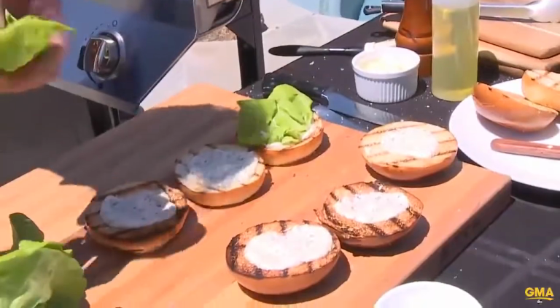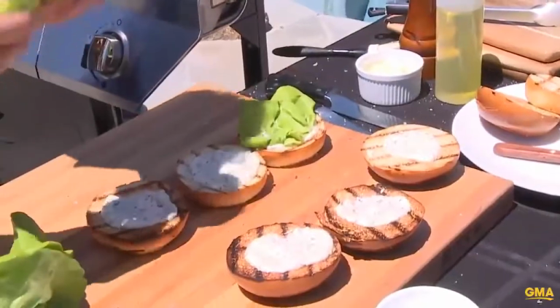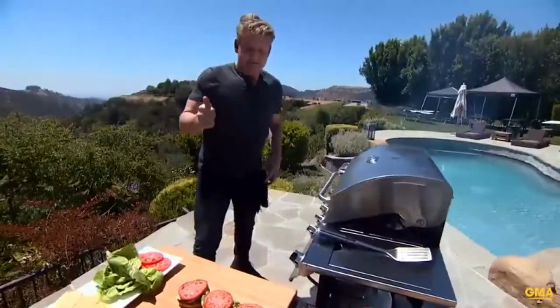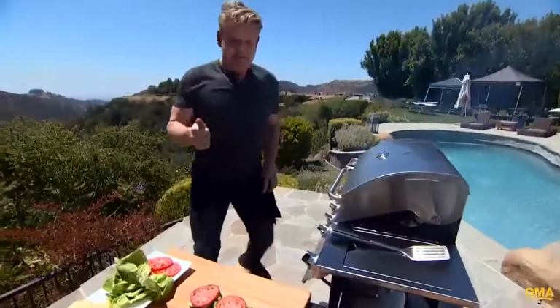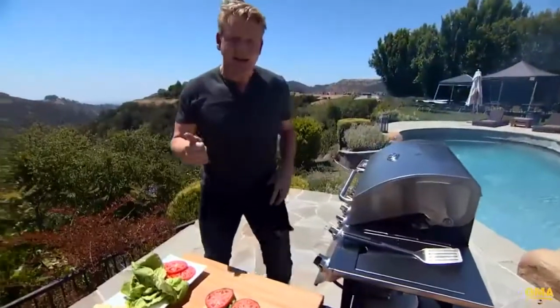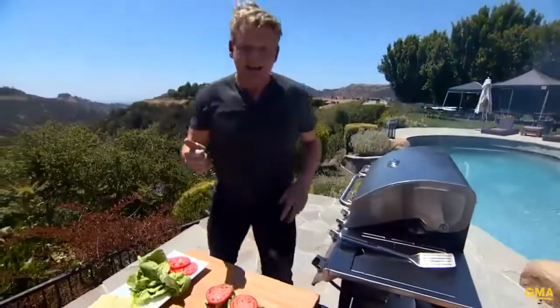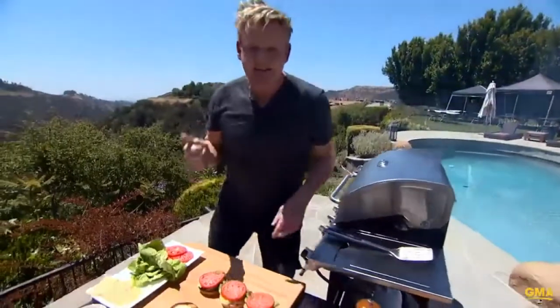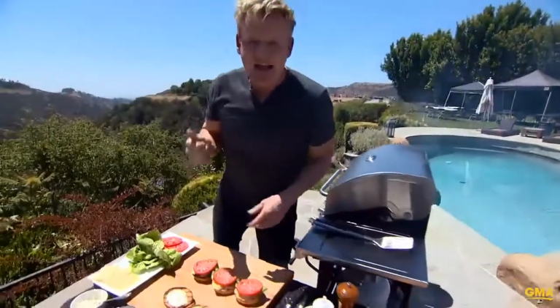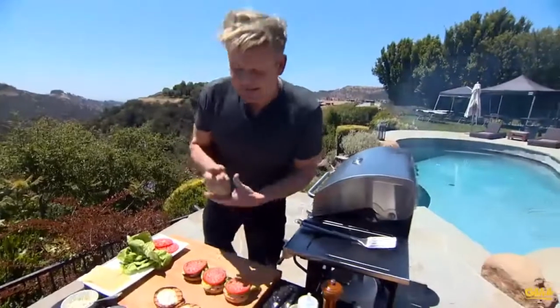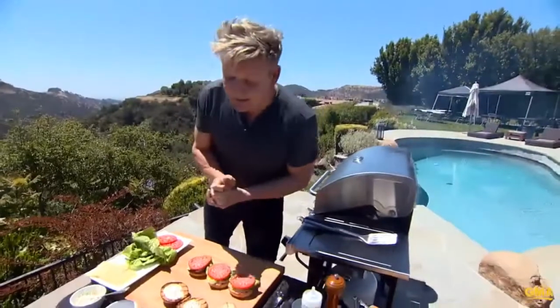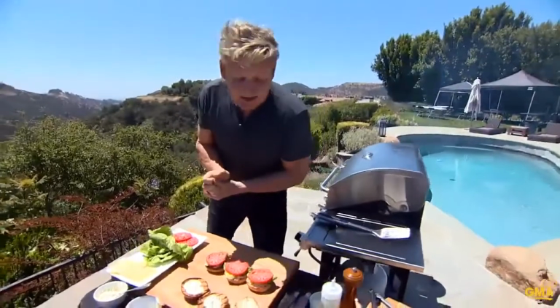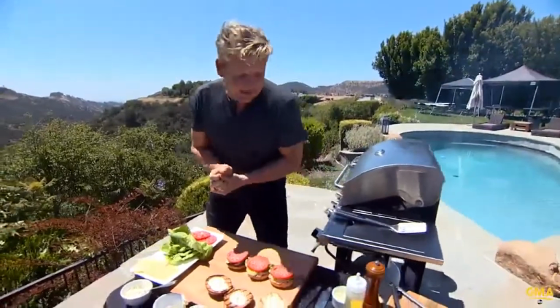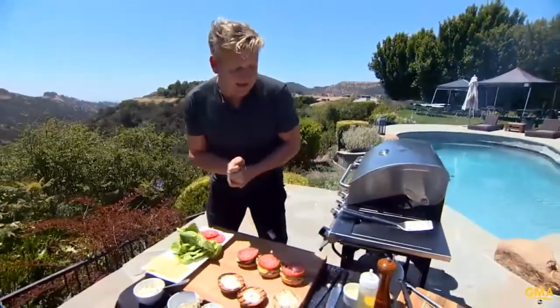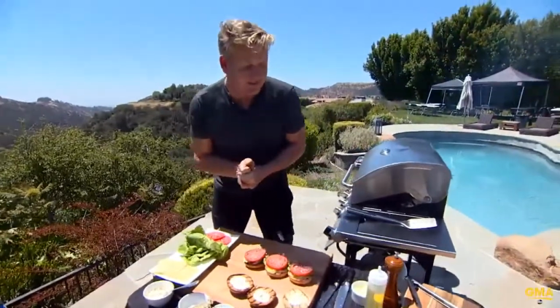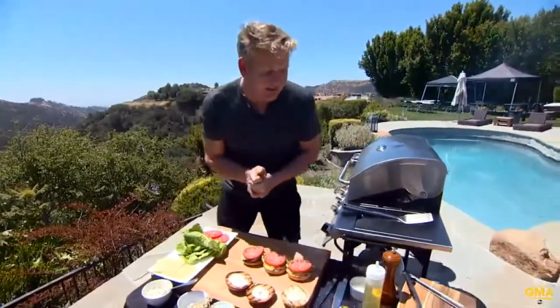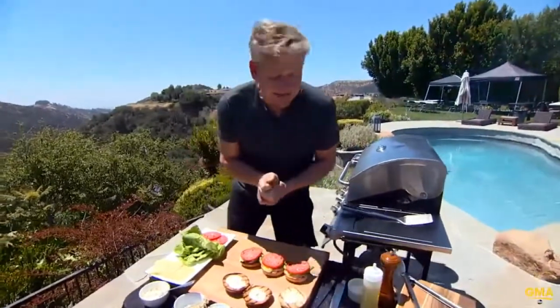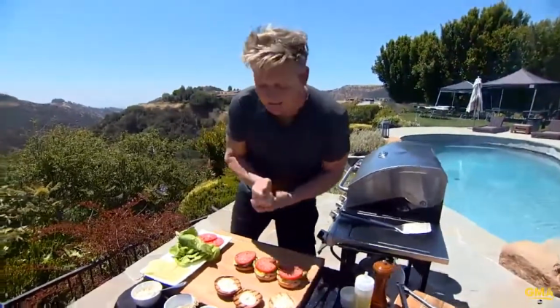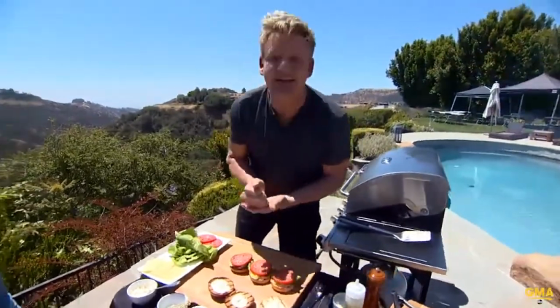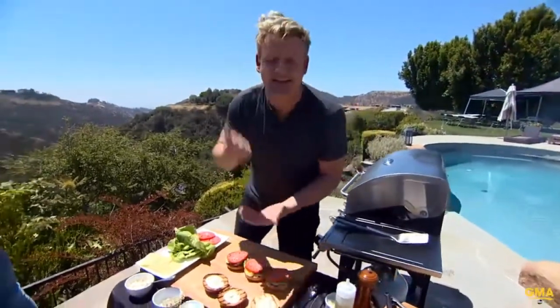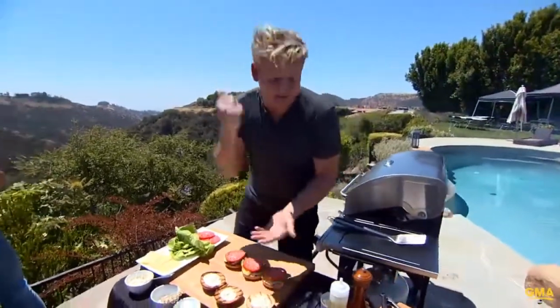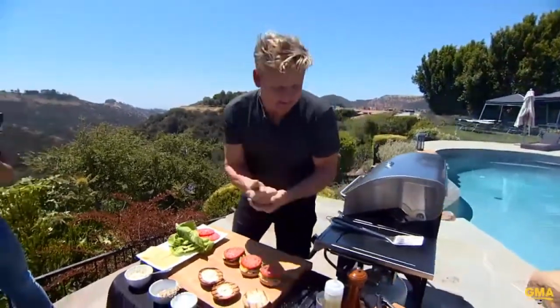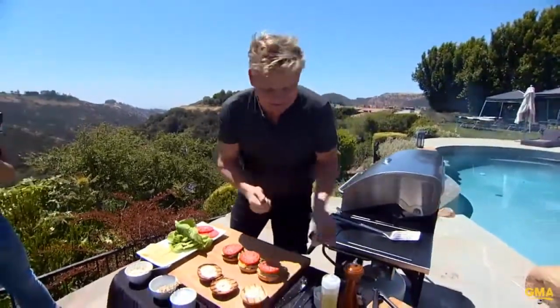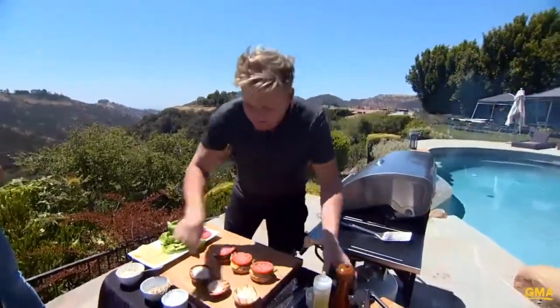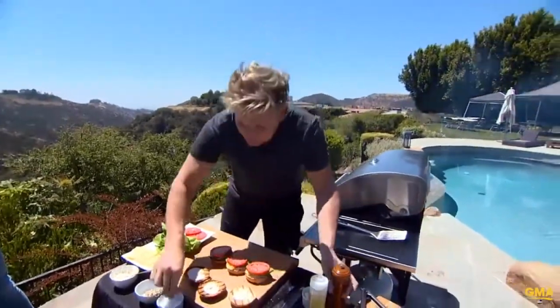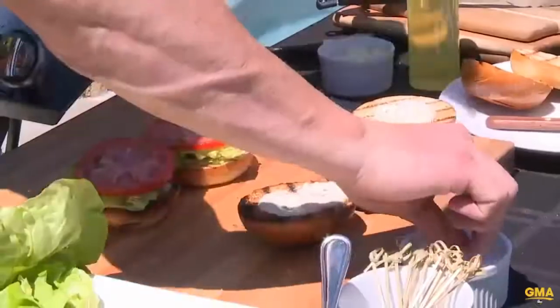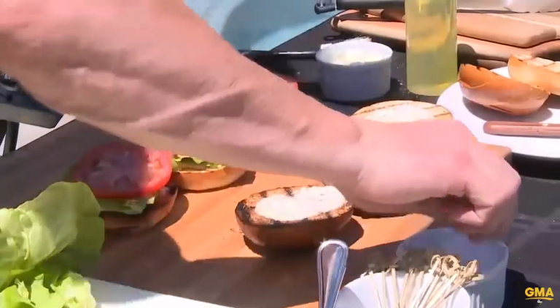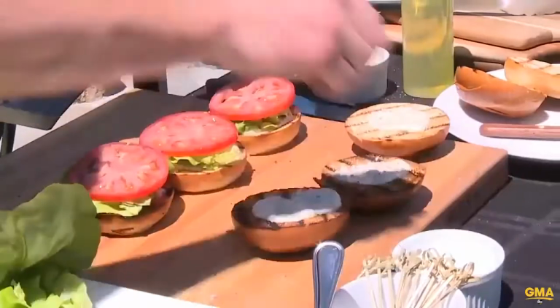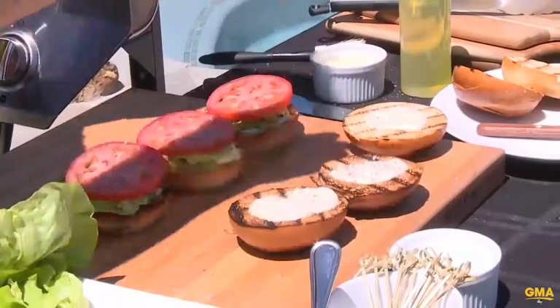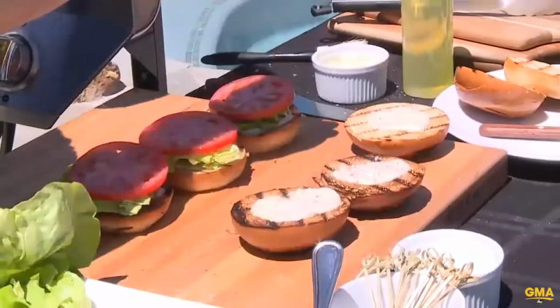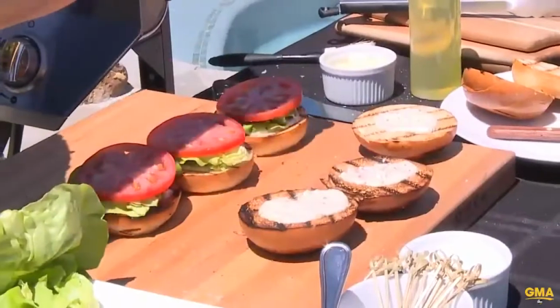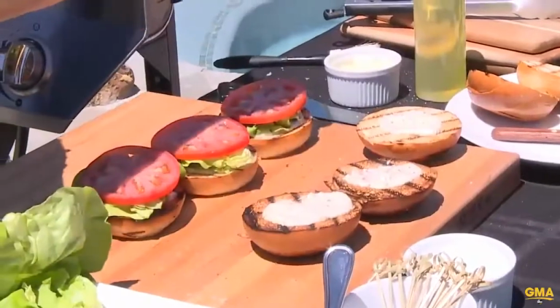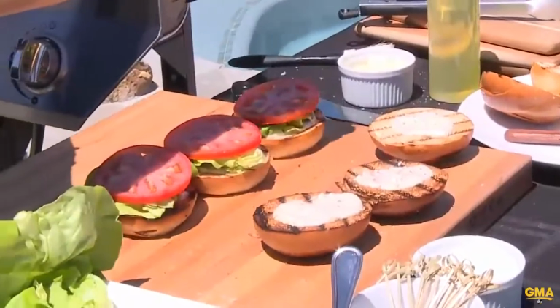On your bun. Give me an S — S. Give me an A — A. Give me an L — L. Give me a T. Salt and pepper on that tomato.